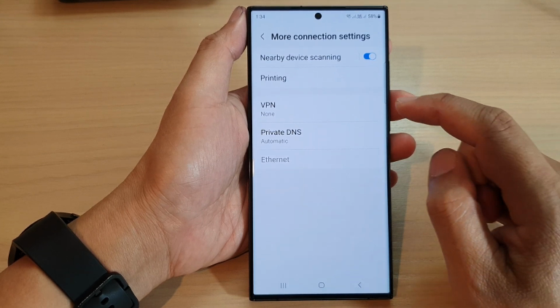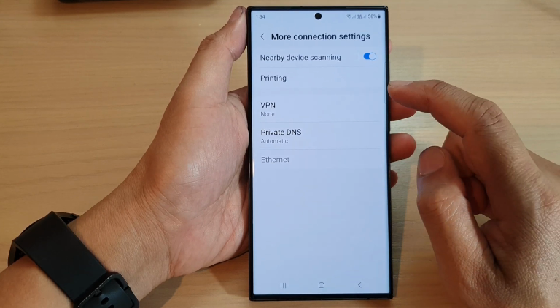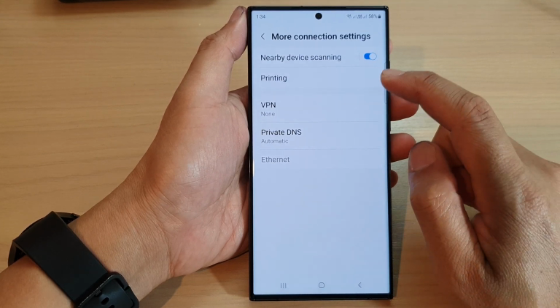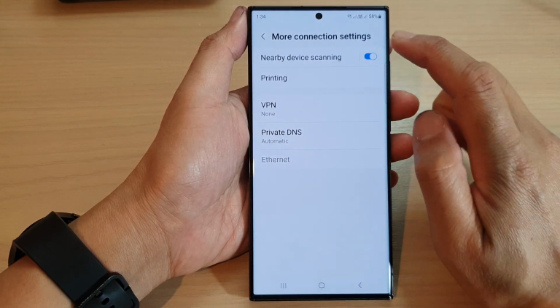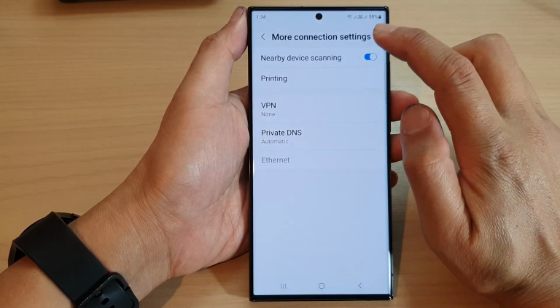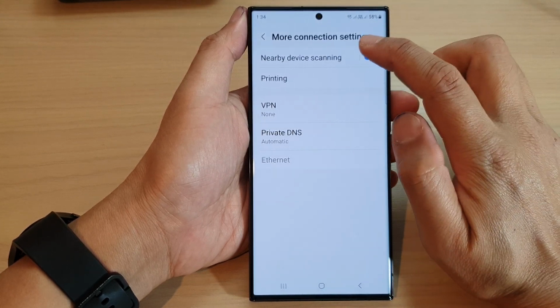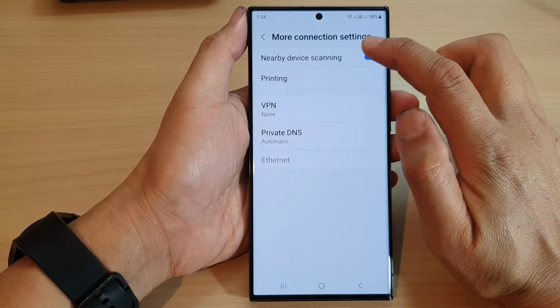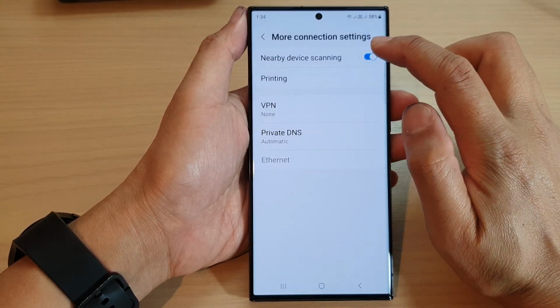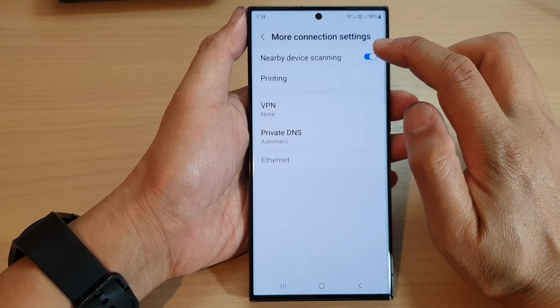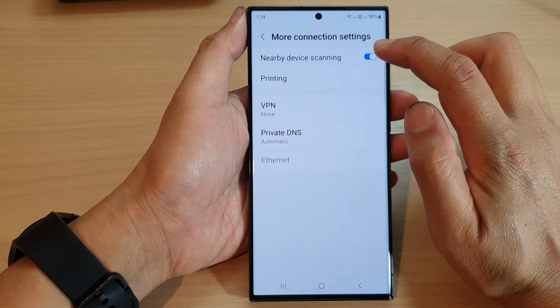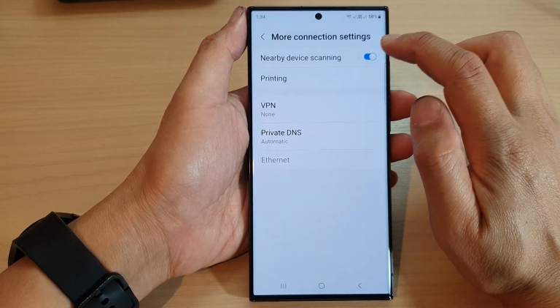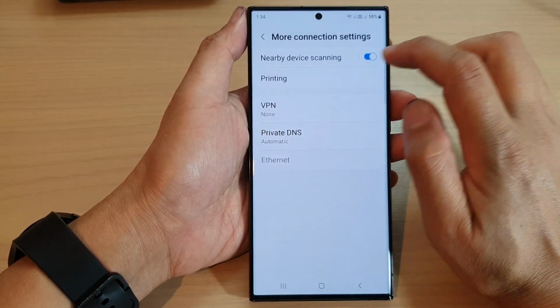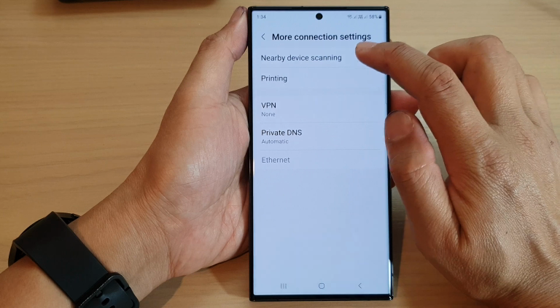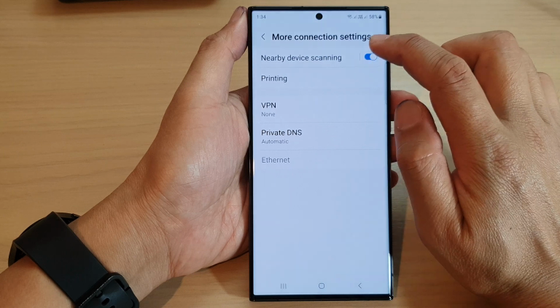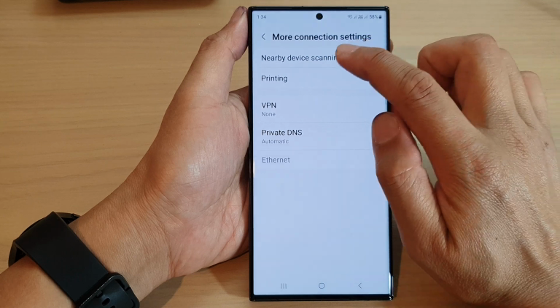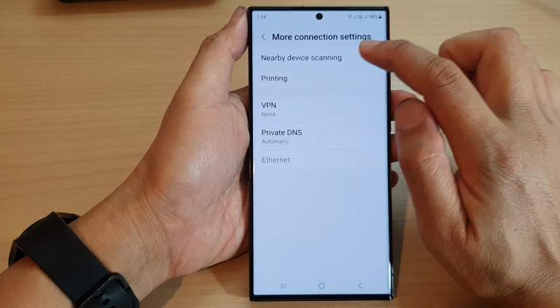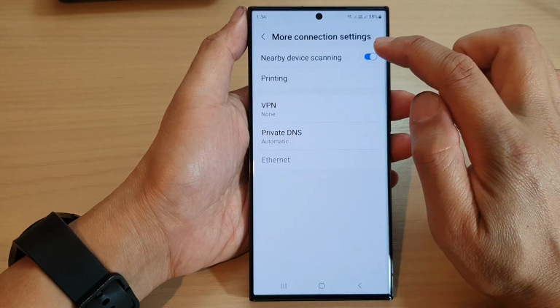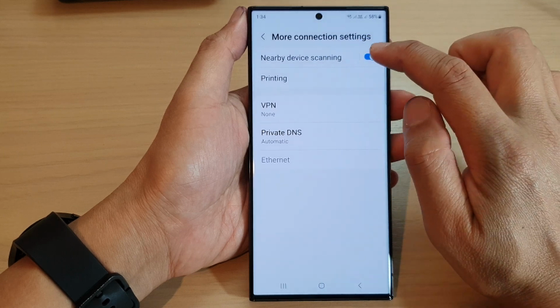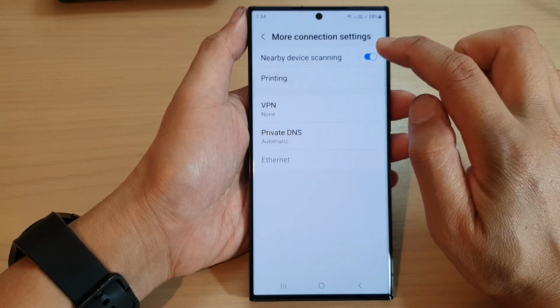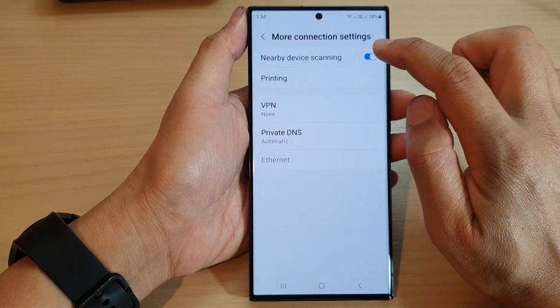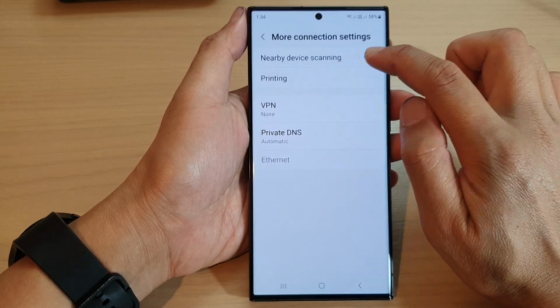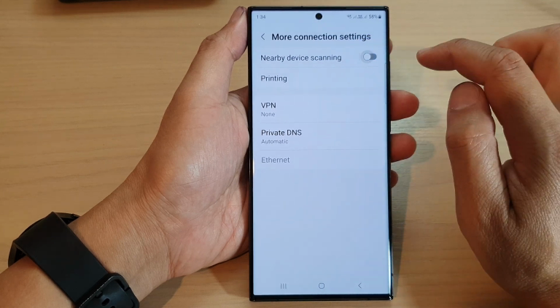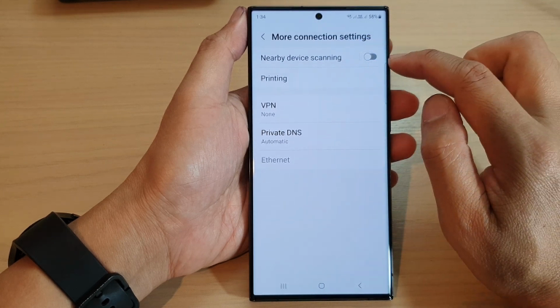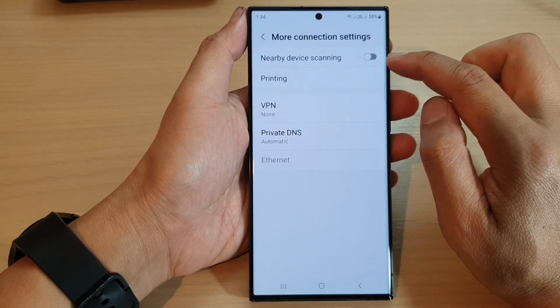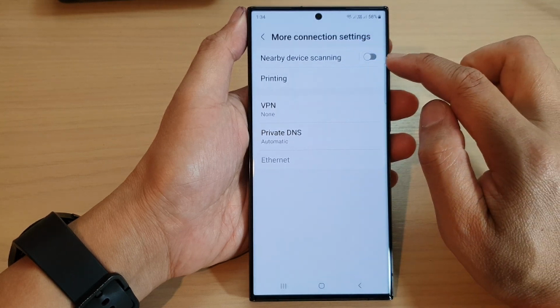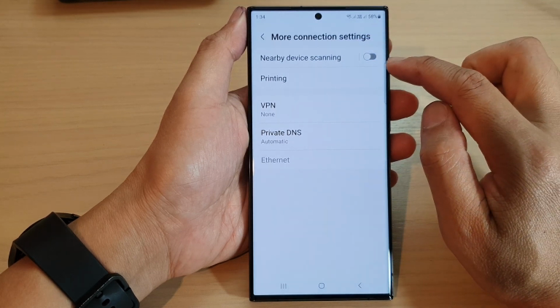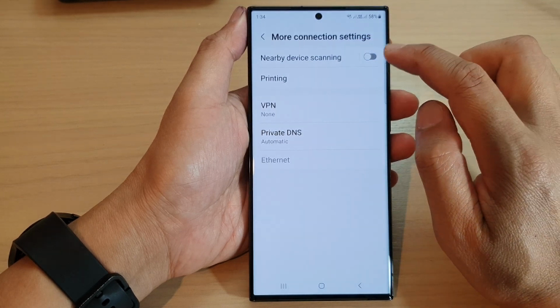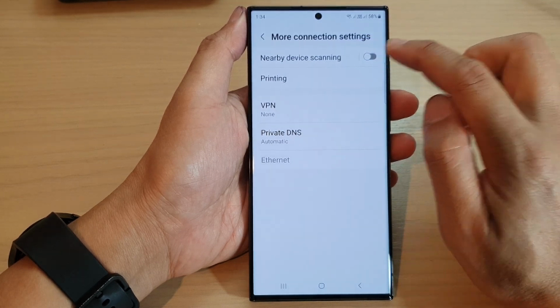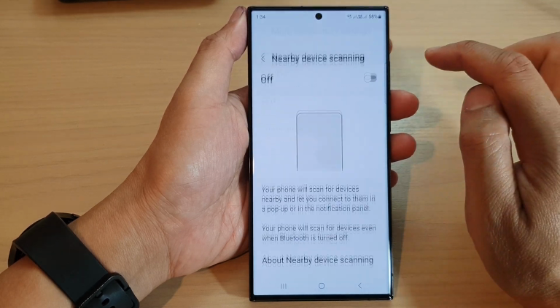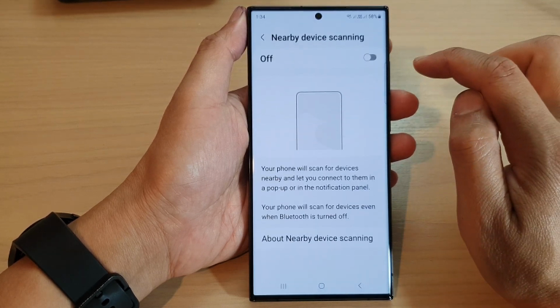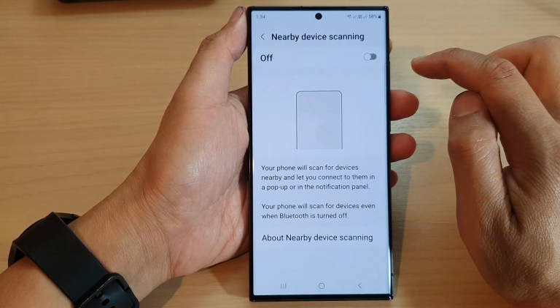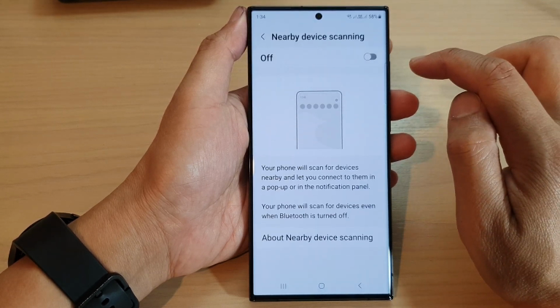In here, tap on nearby device scanning, then tap on the nearby device scanning toggle button to switch it off or turn it on.